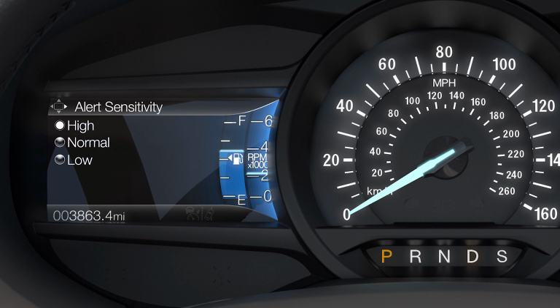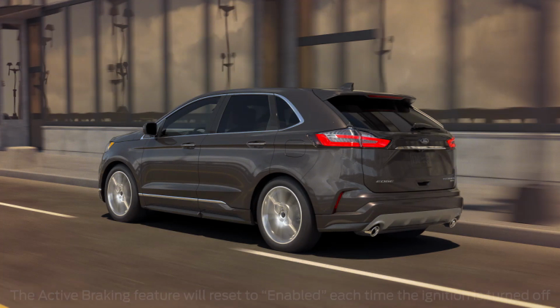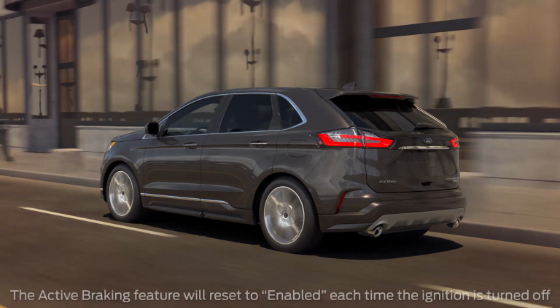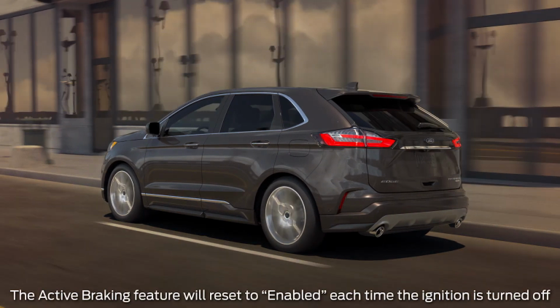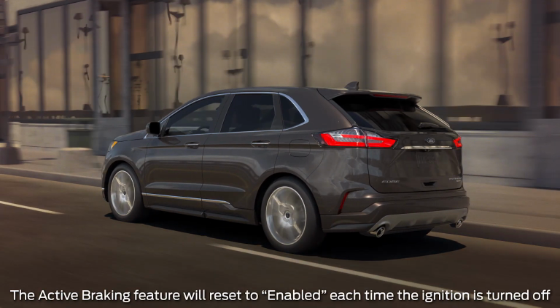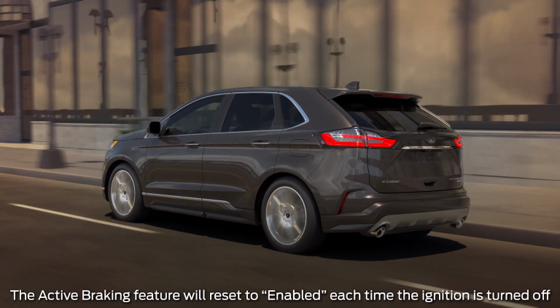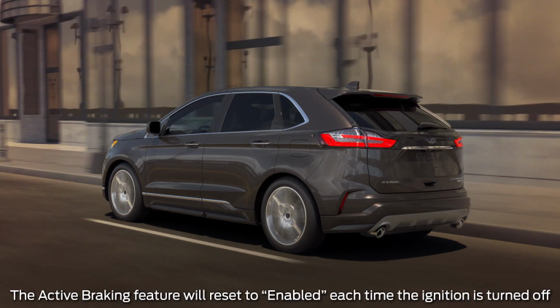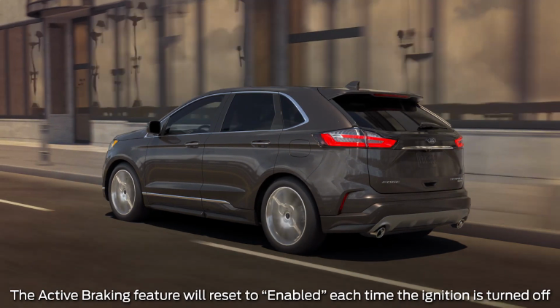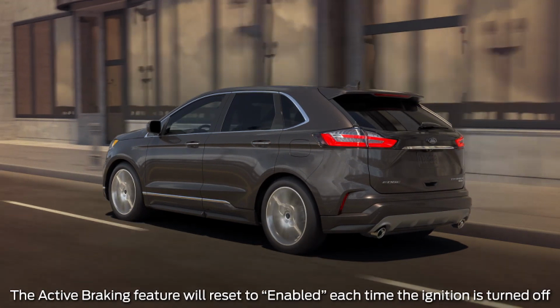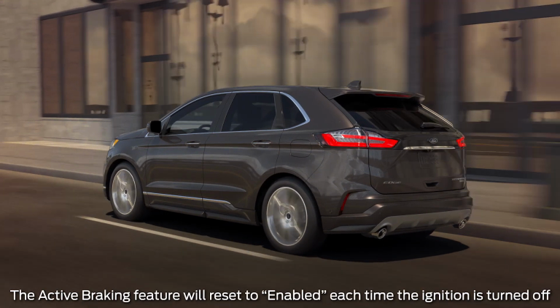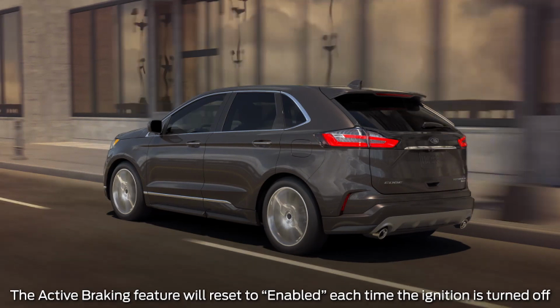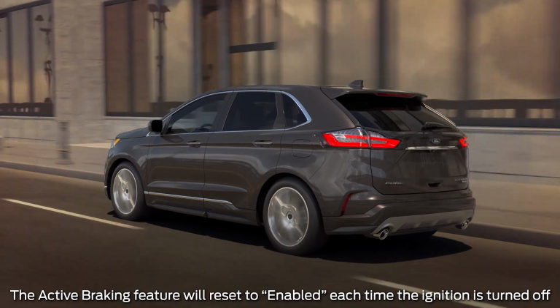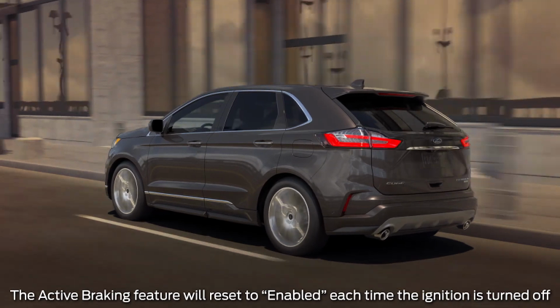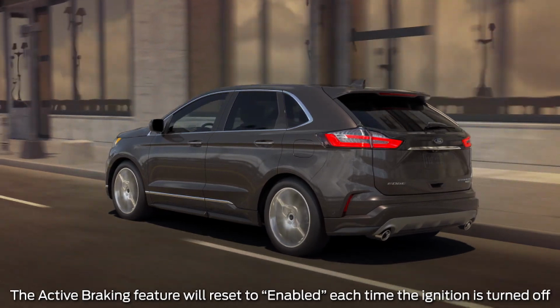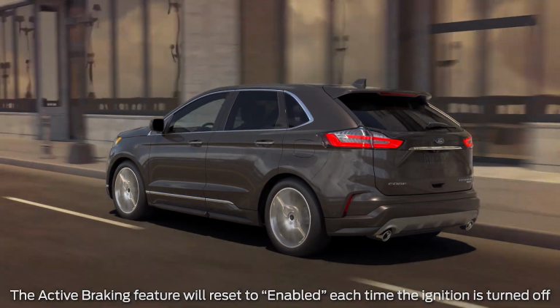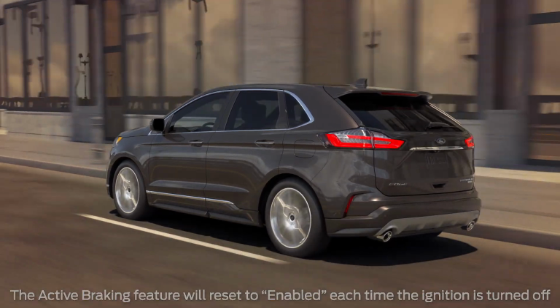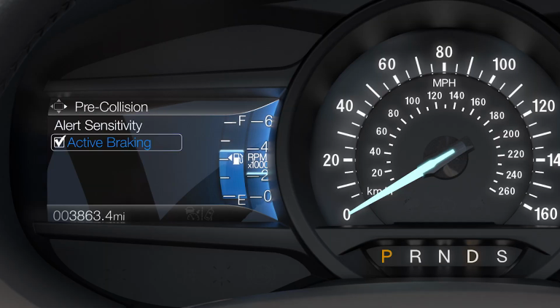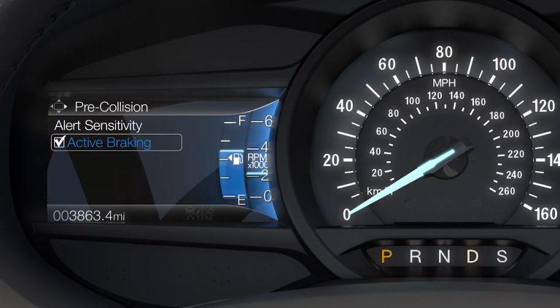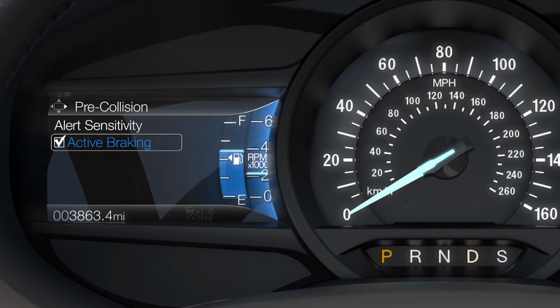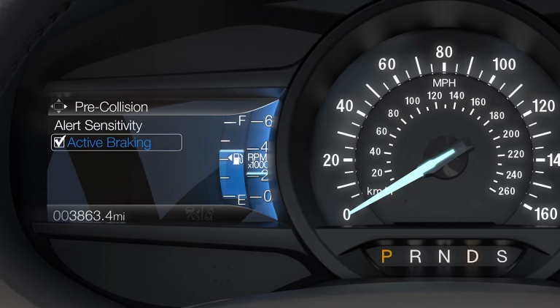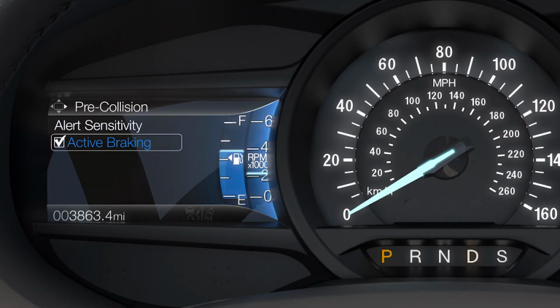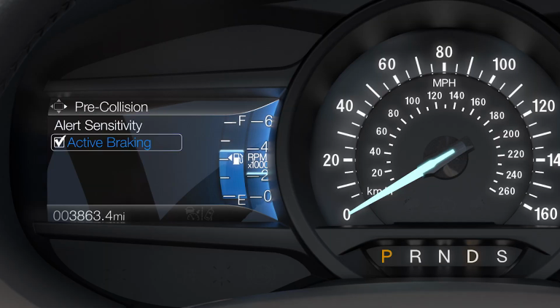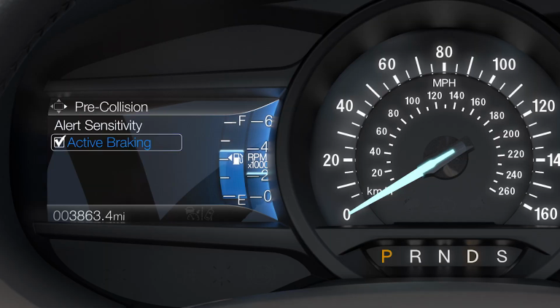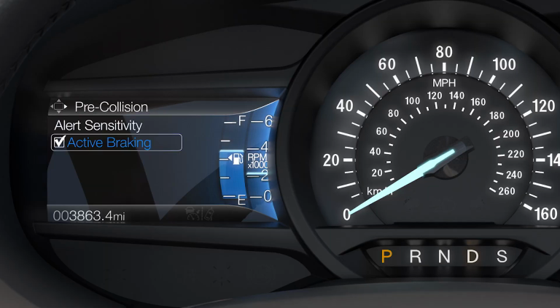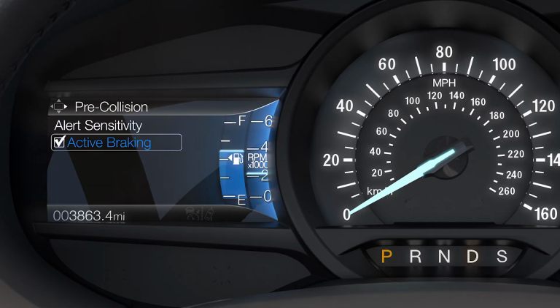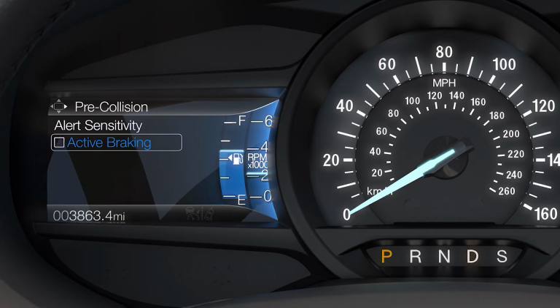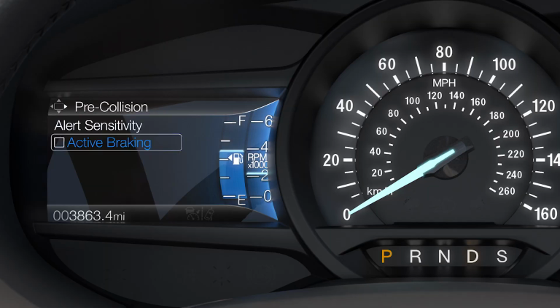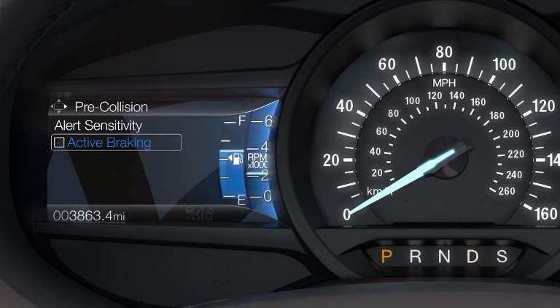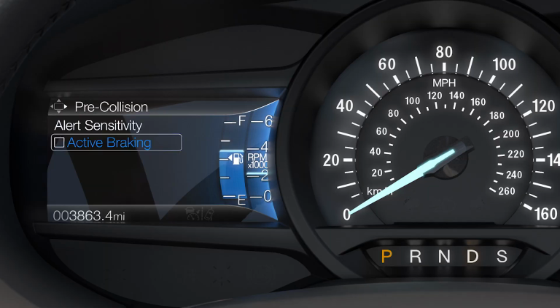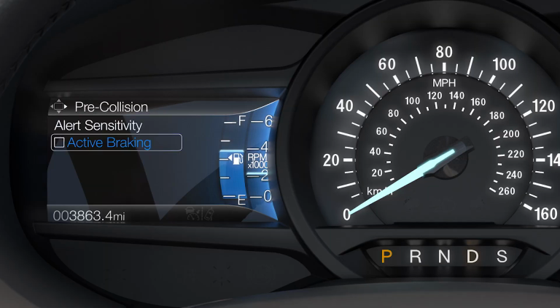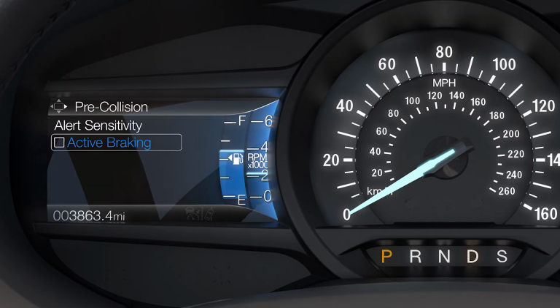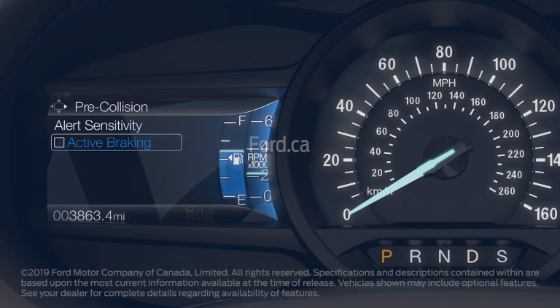You can also enable or disable Automatic Emergency Braking under the same menu by checking or unchecking the Active Braking feature.